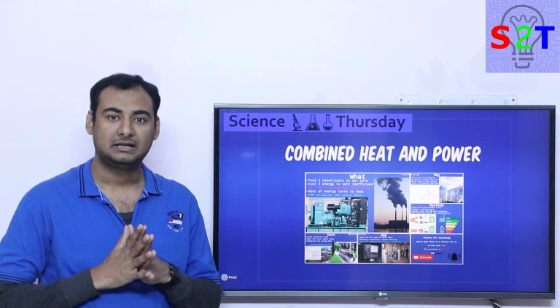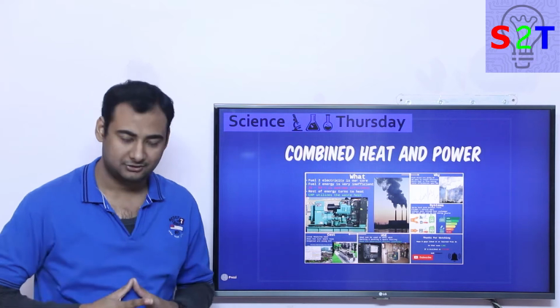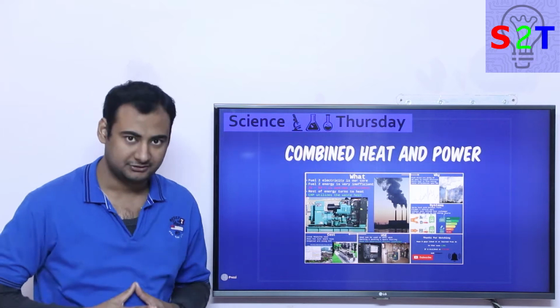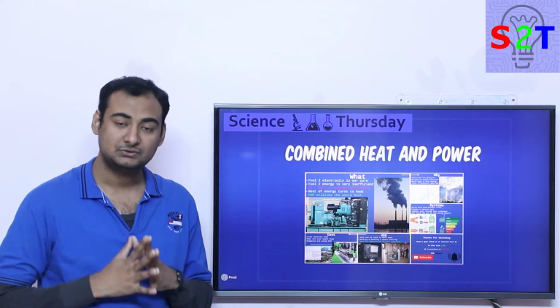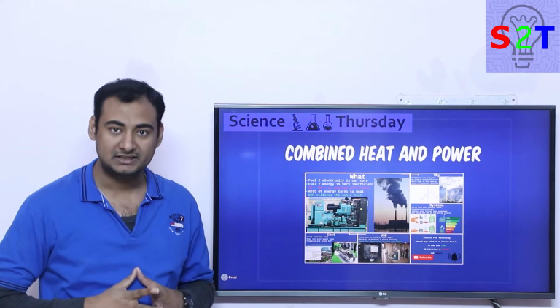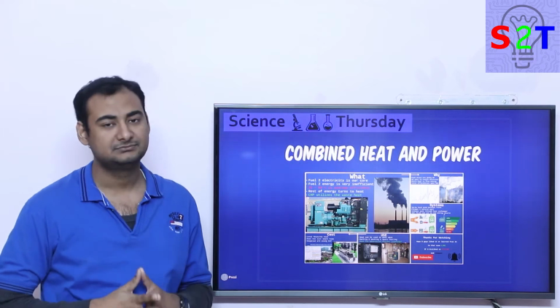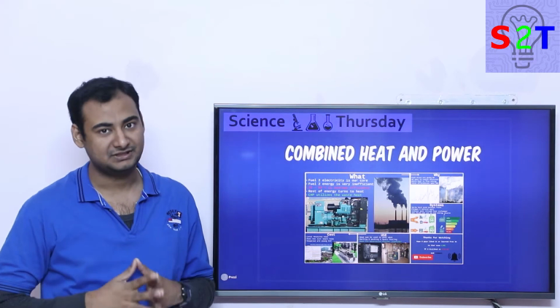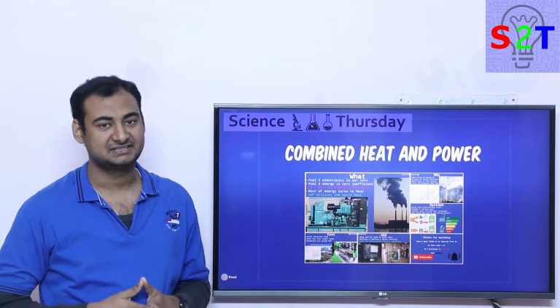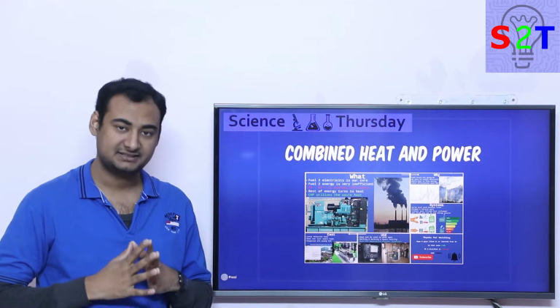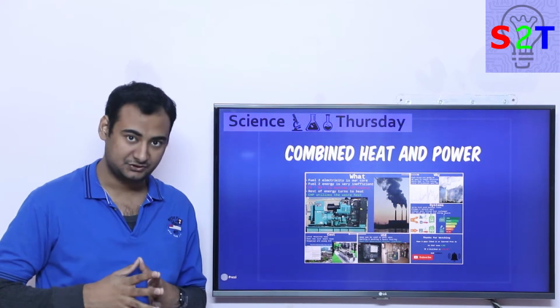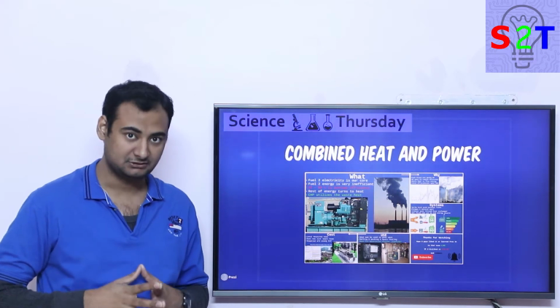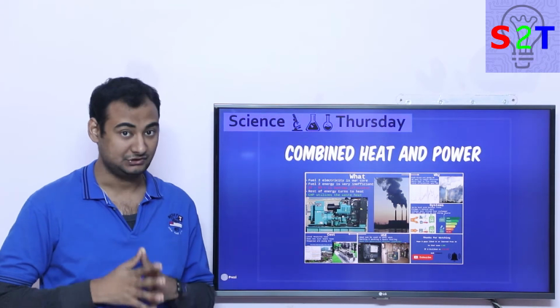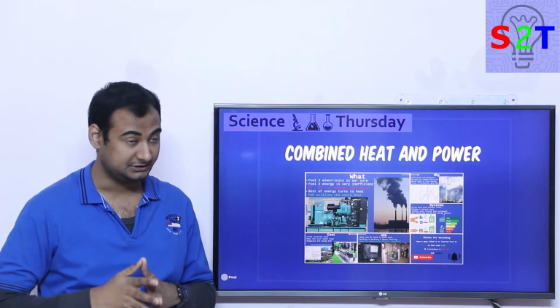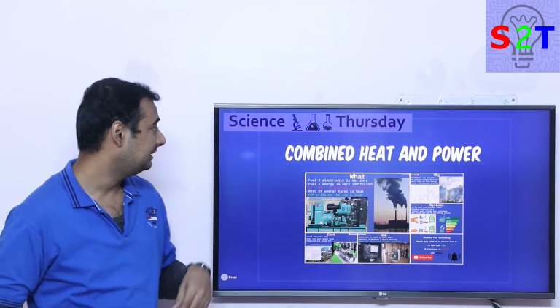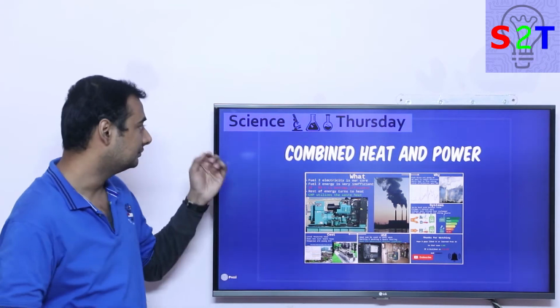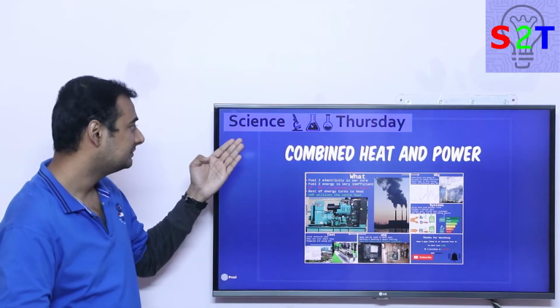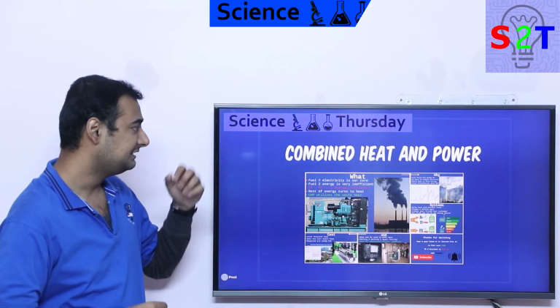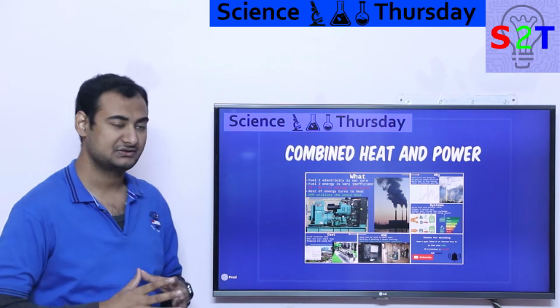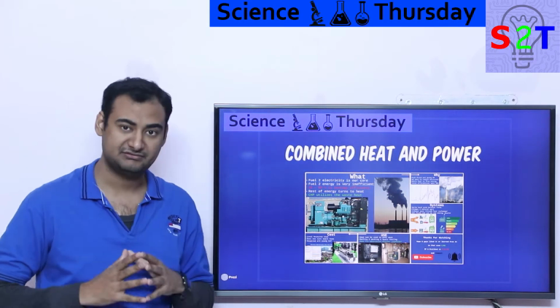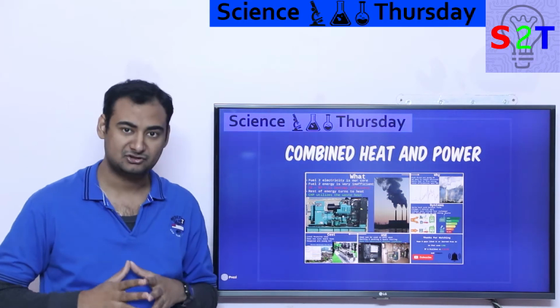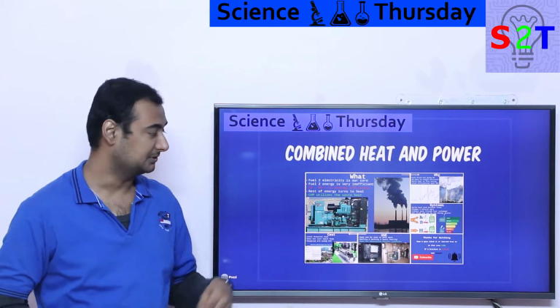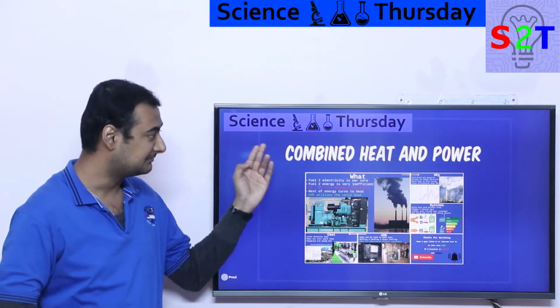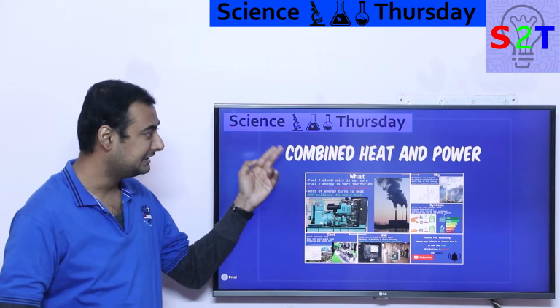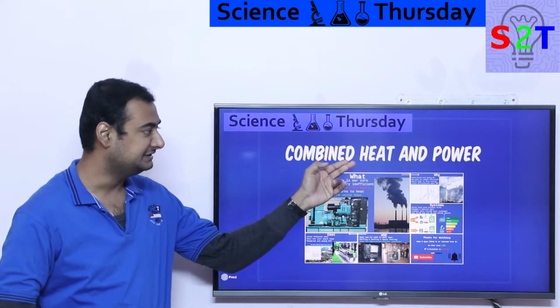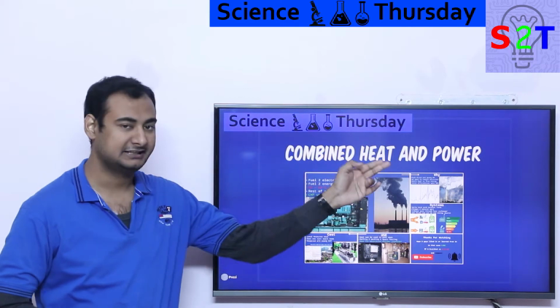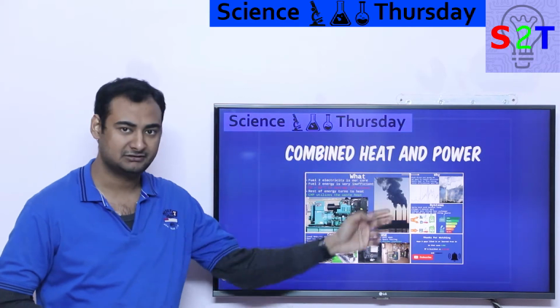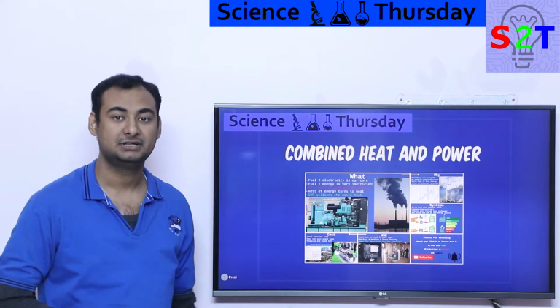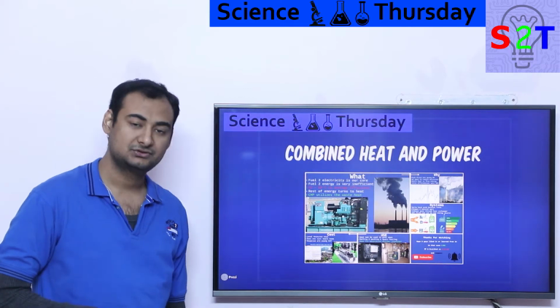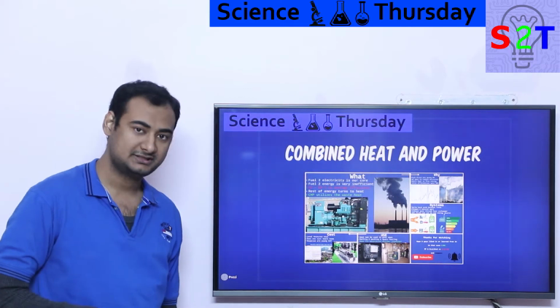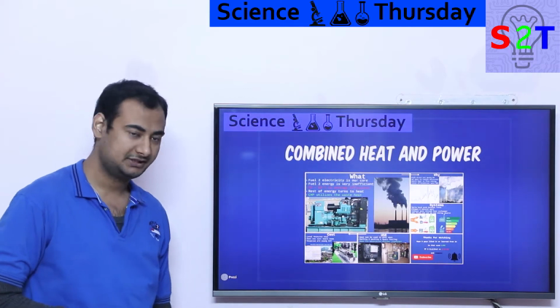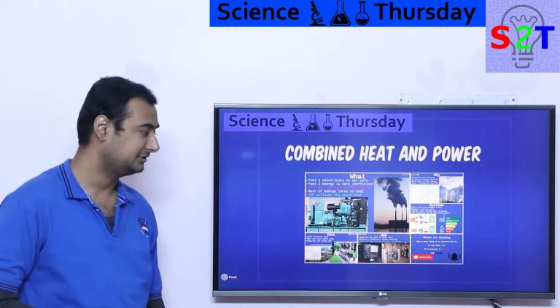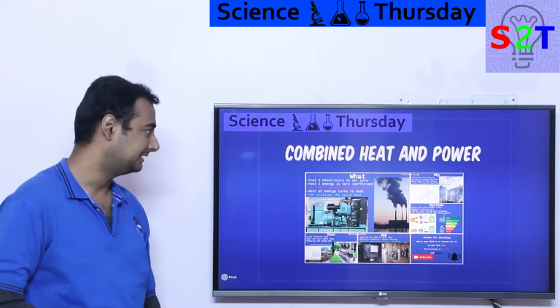Hello everybody, welcome to my channel Science2Technology. In today's show, Science Thursday, we're going to talk about combined heat and power. So let's dive right into it.